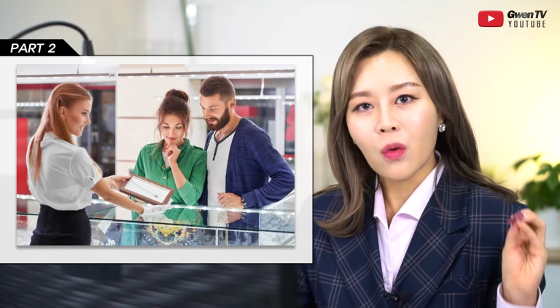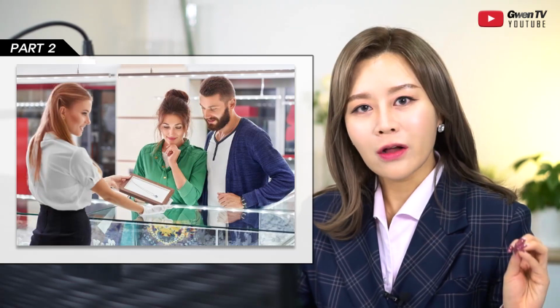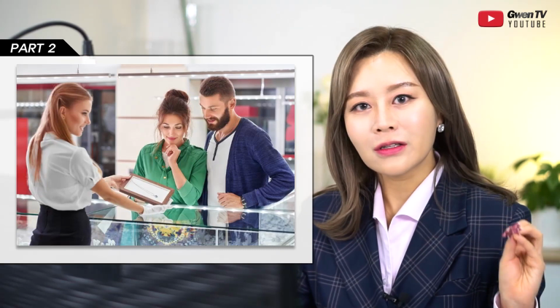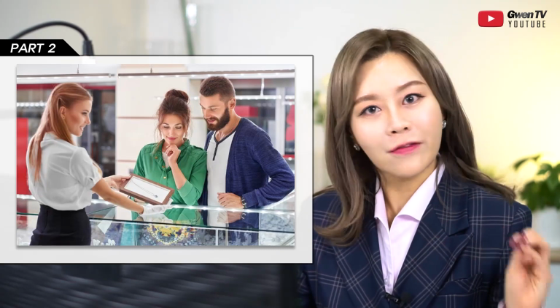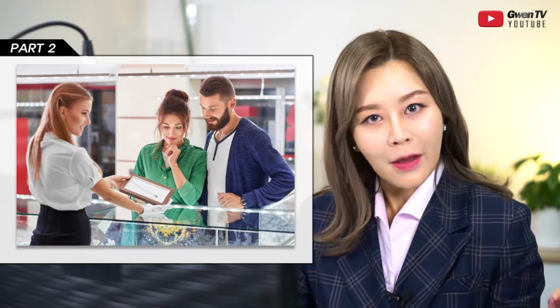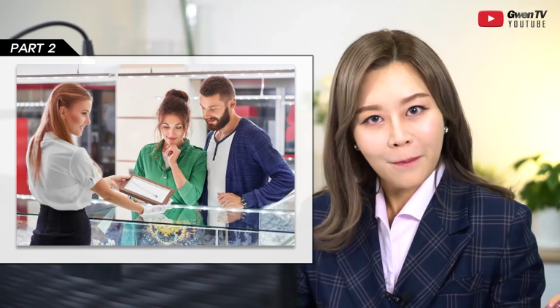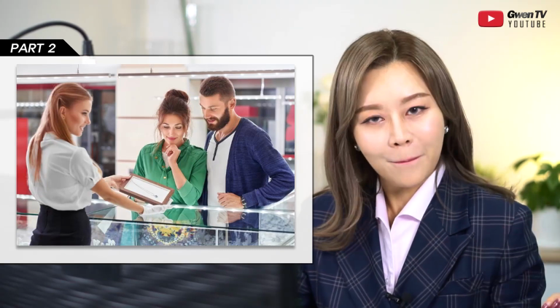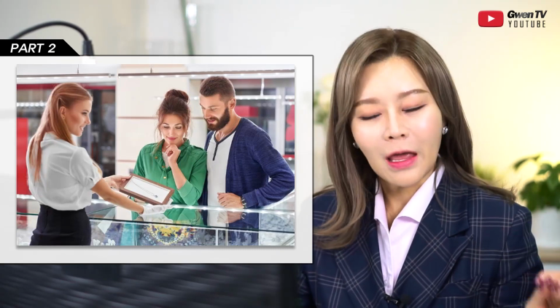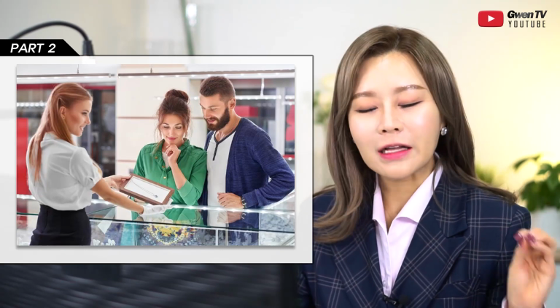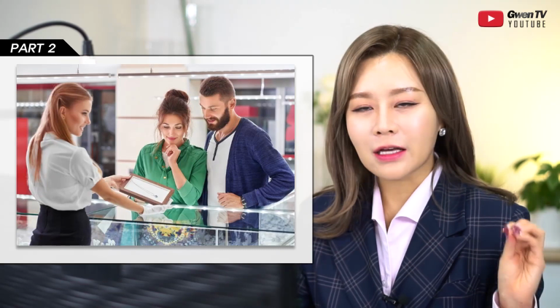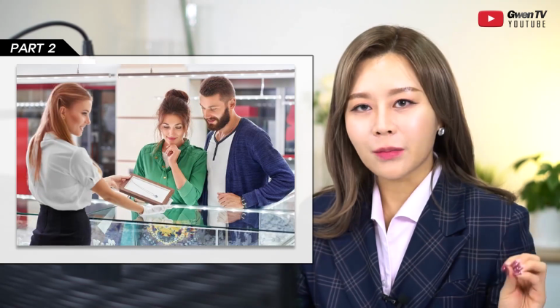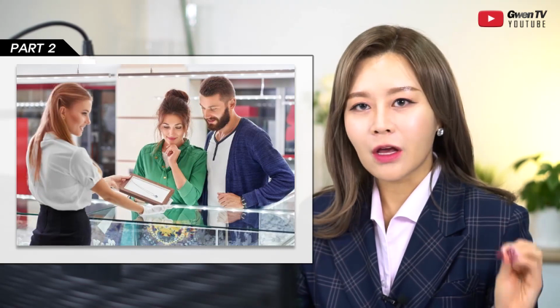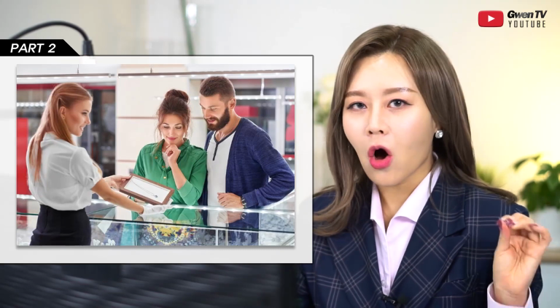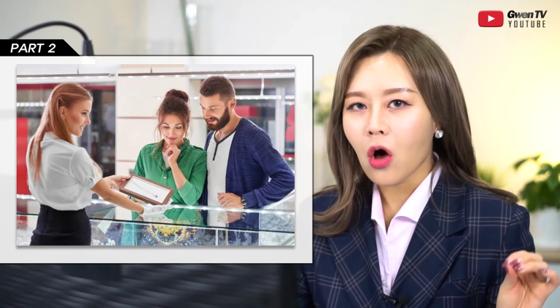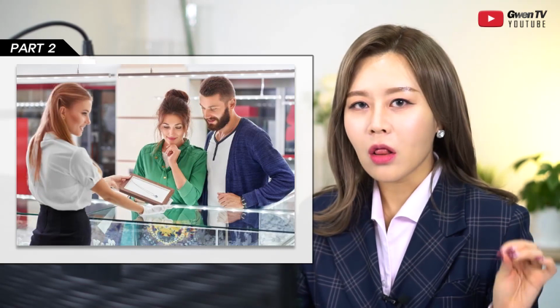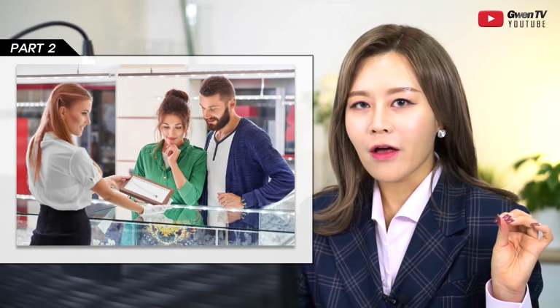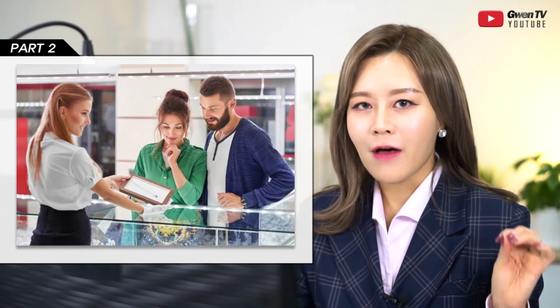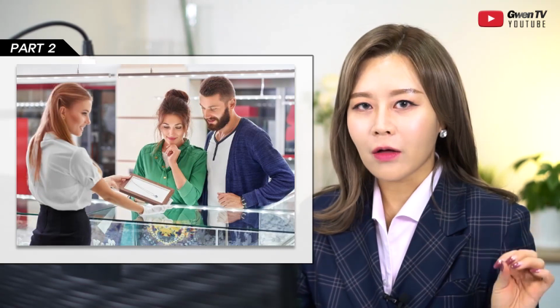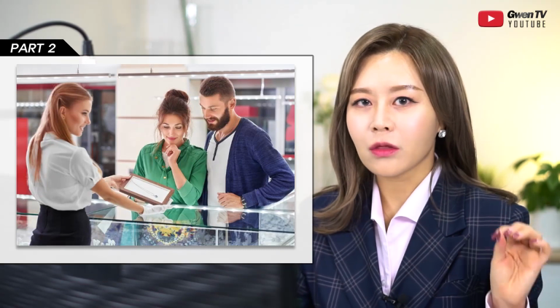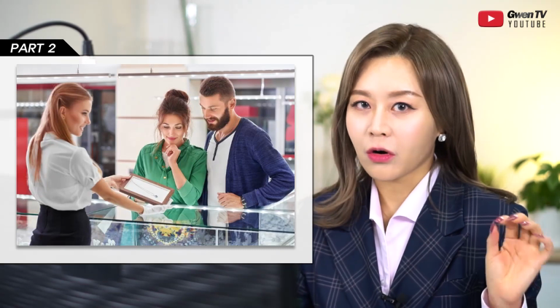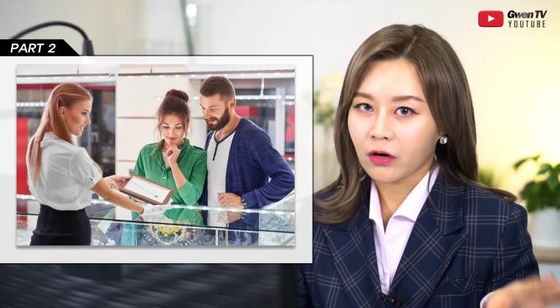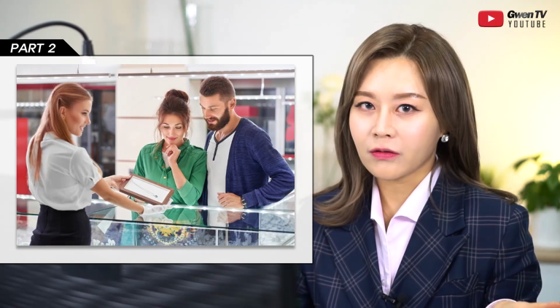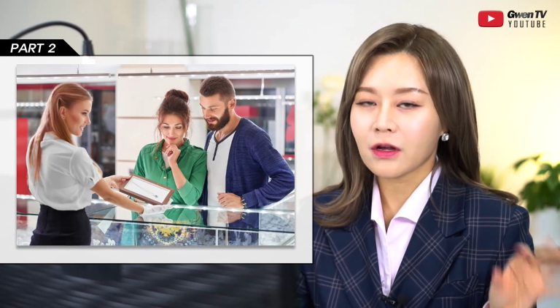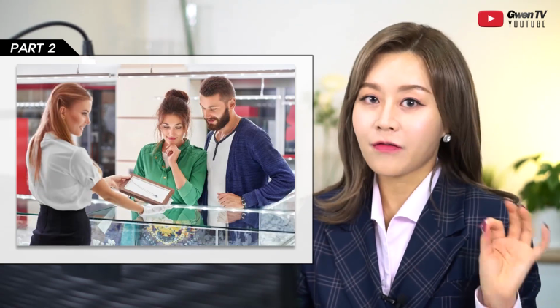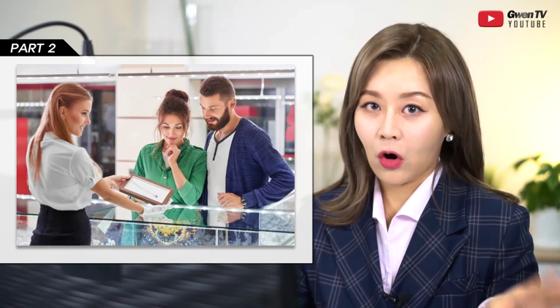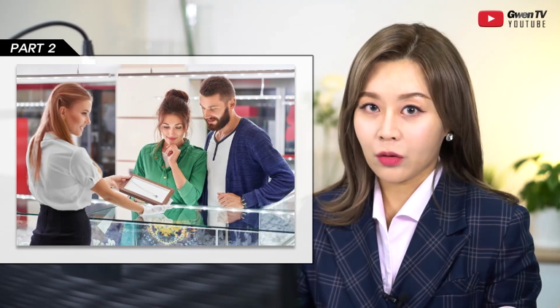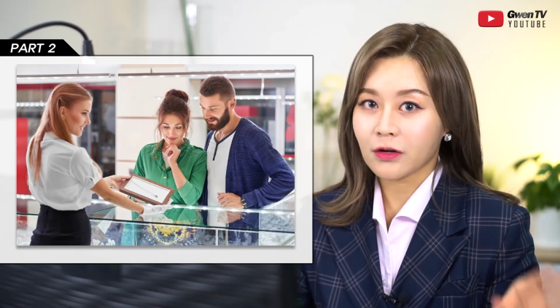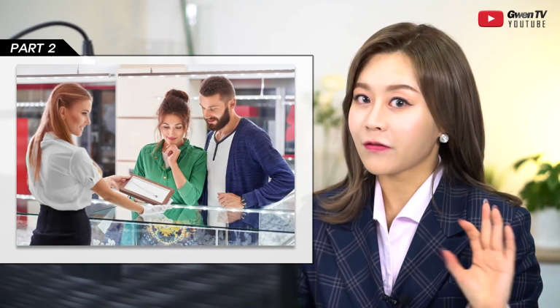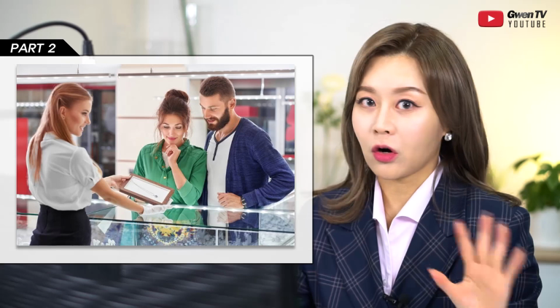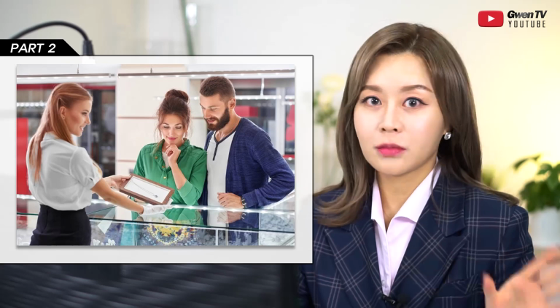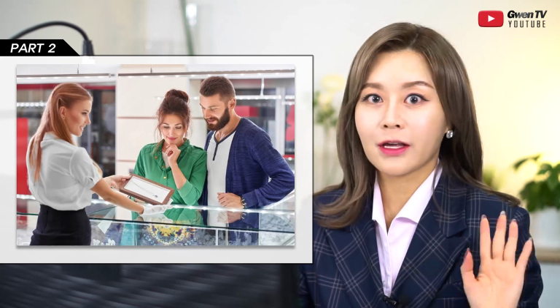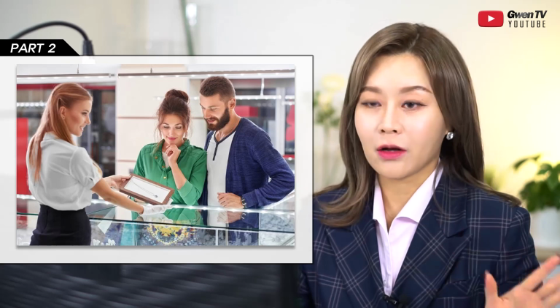Again, for Part 2 — if you want to level up, it's all about the verbs. Verbs count.